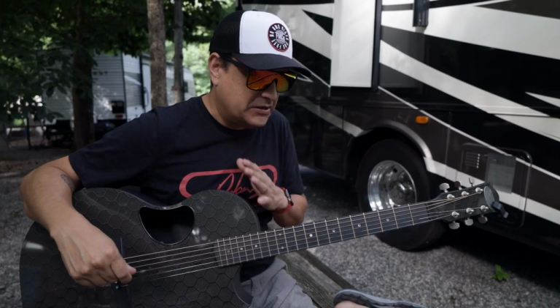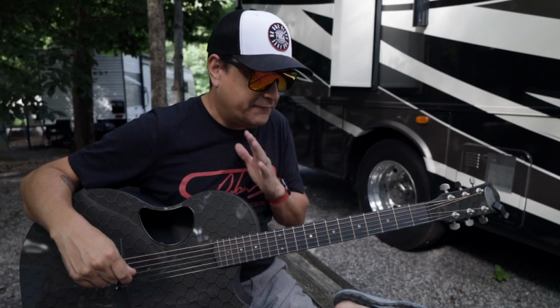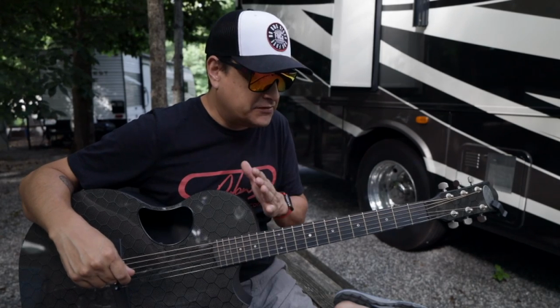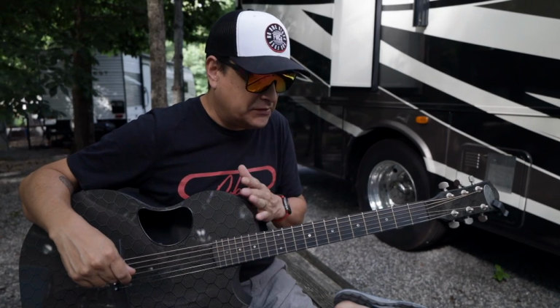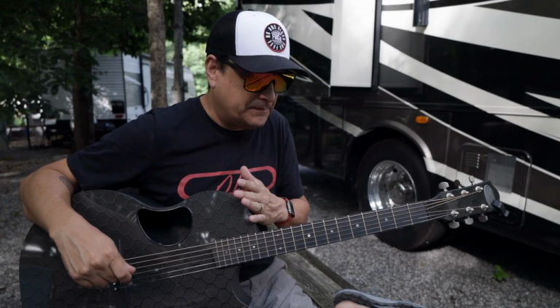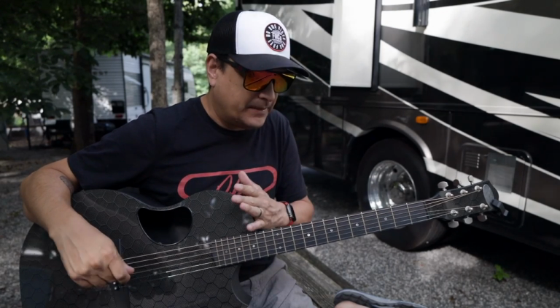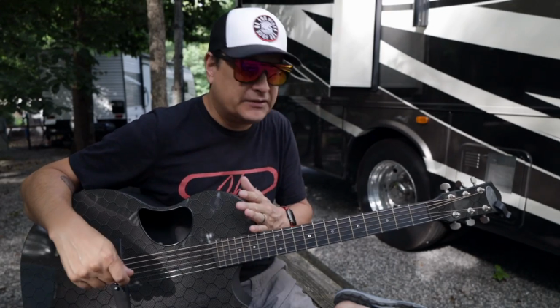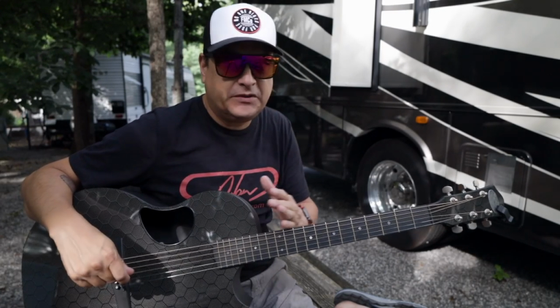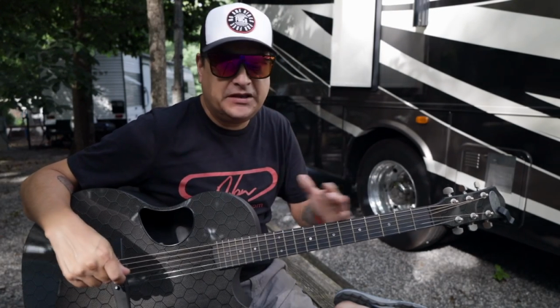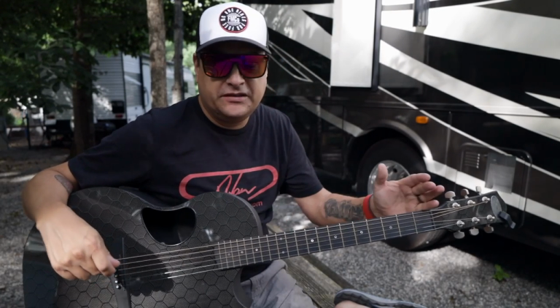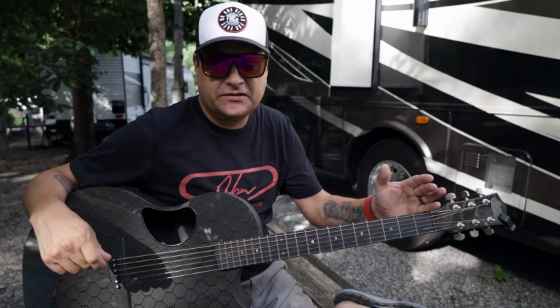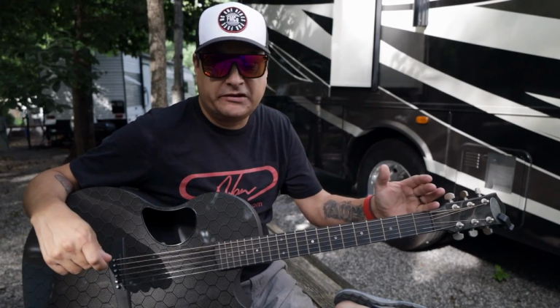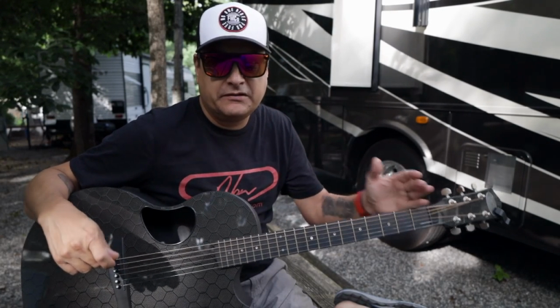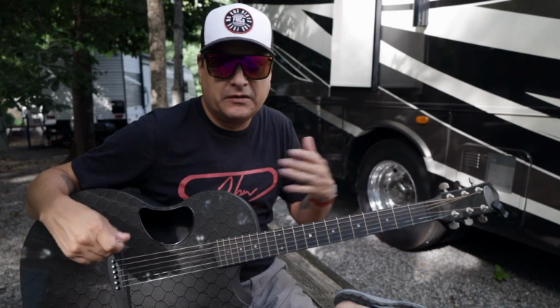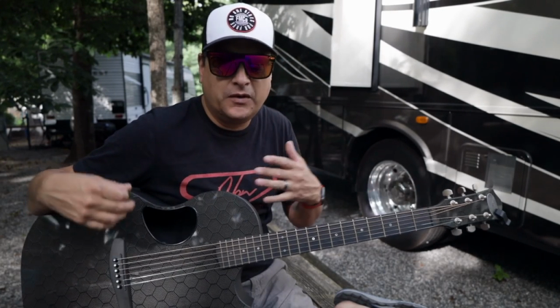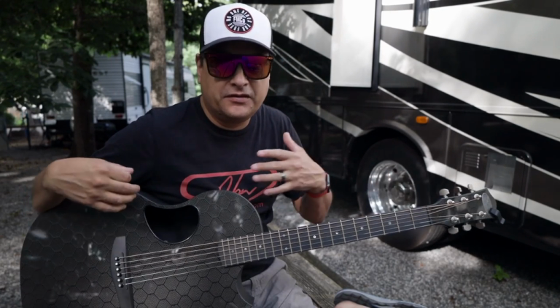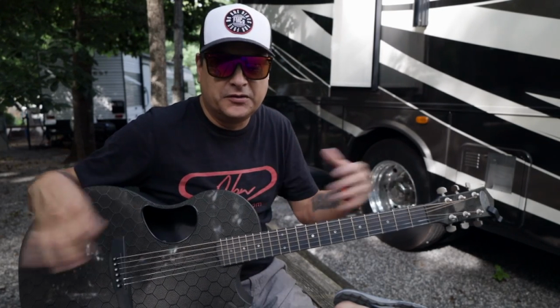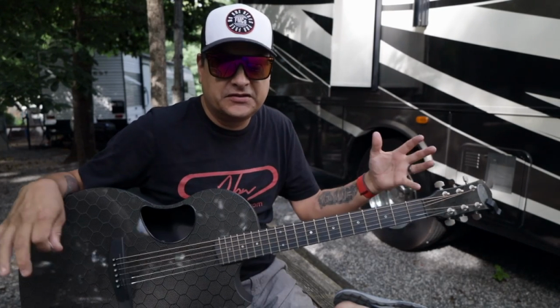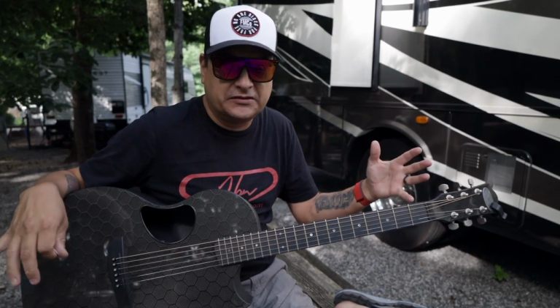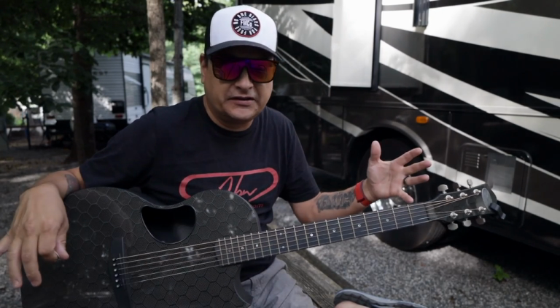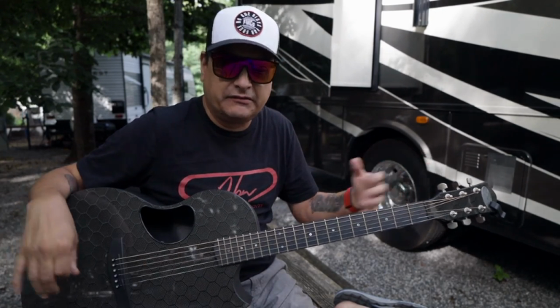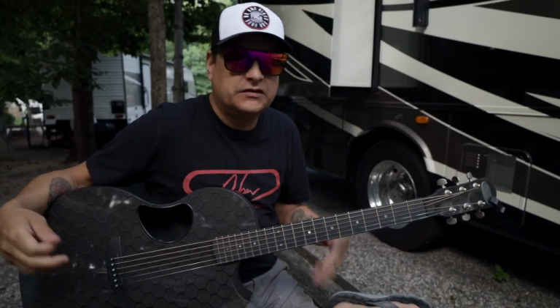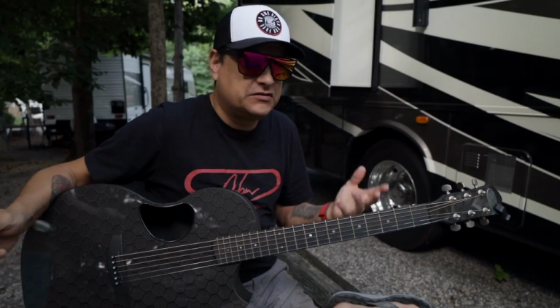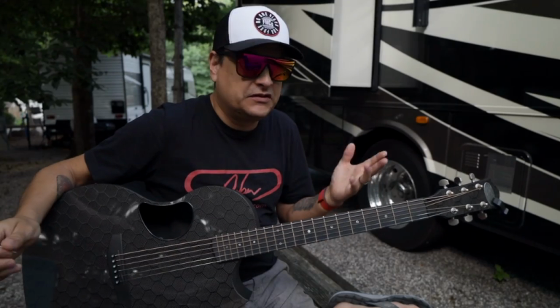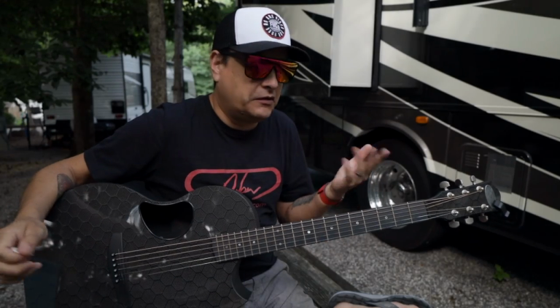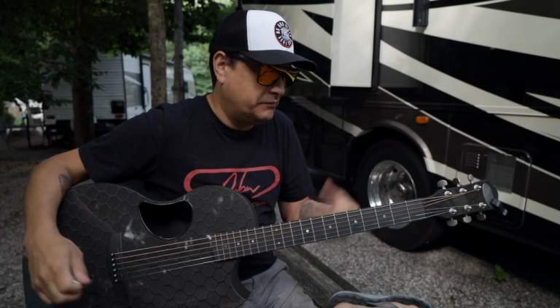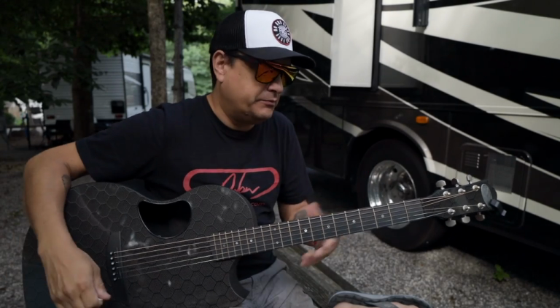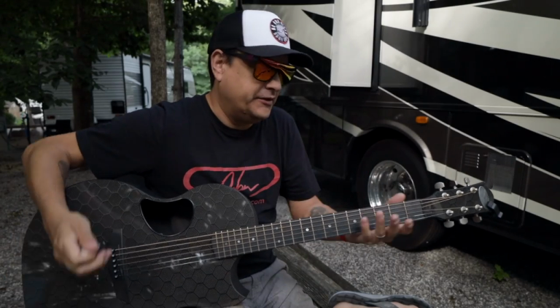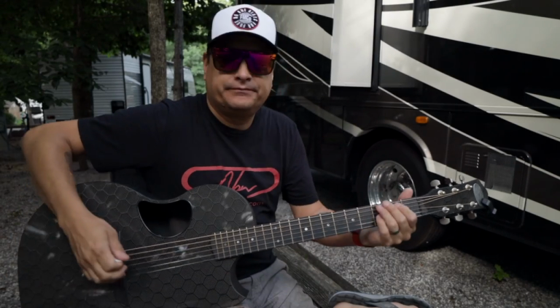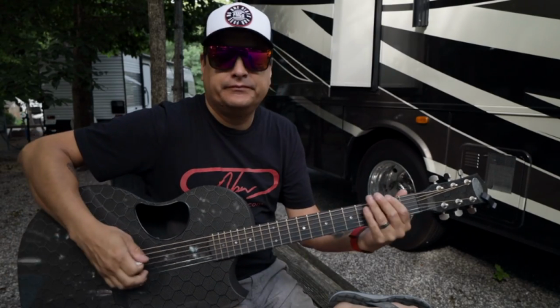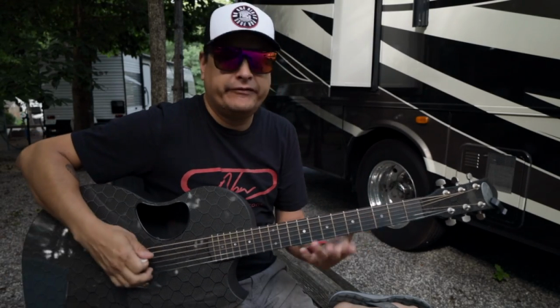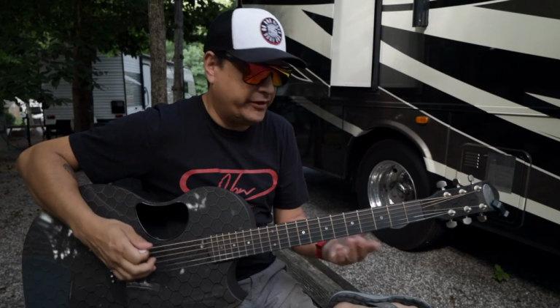But first, let's play this guitar with acoustic strings on it. This is just the guitar that I play every day.